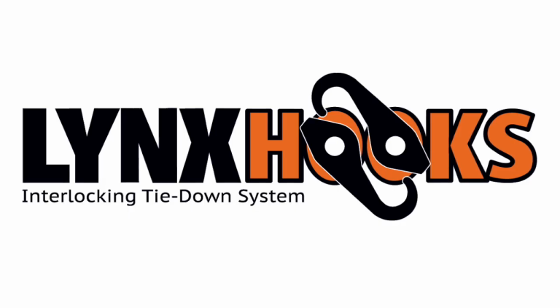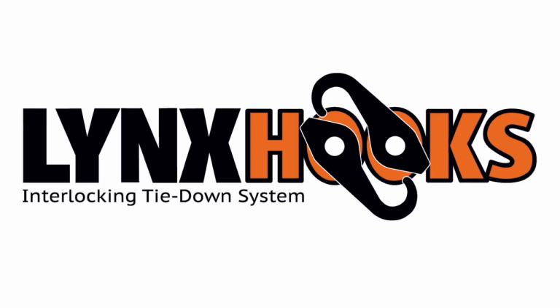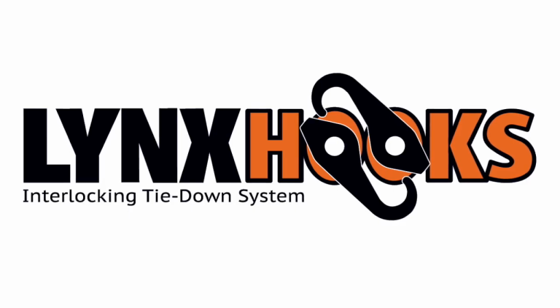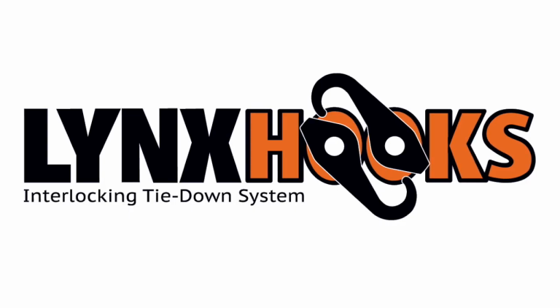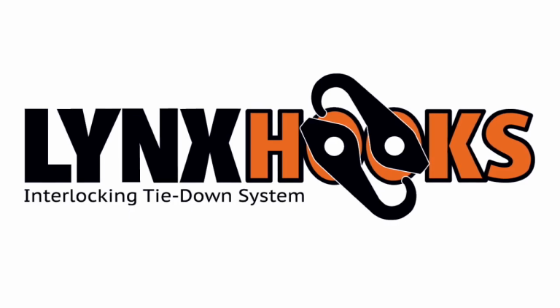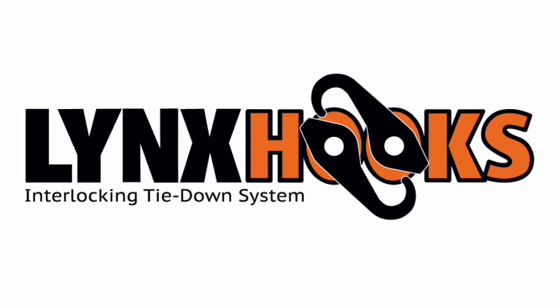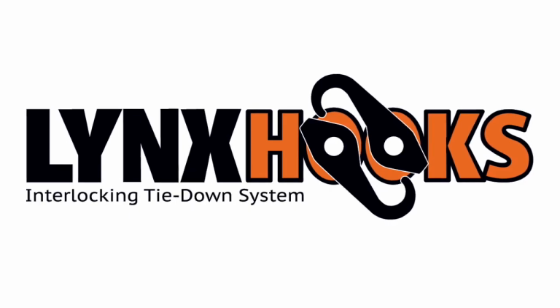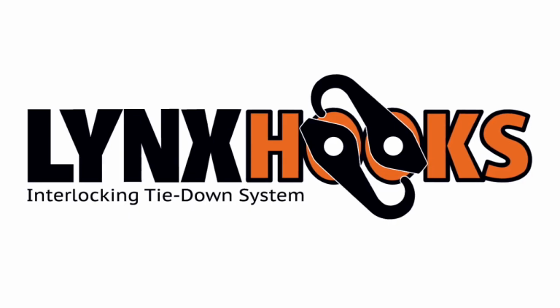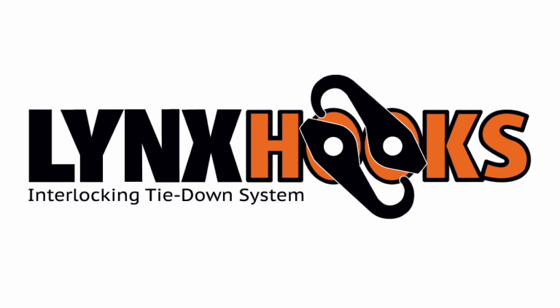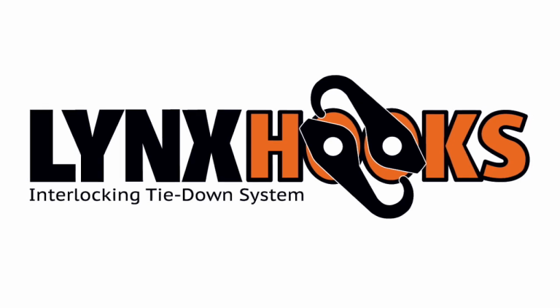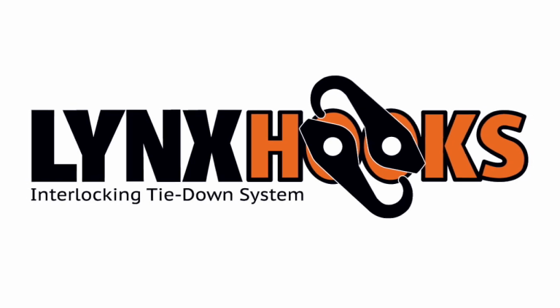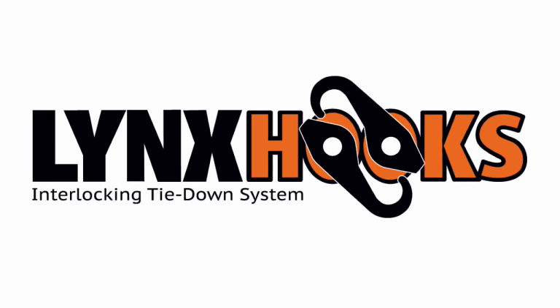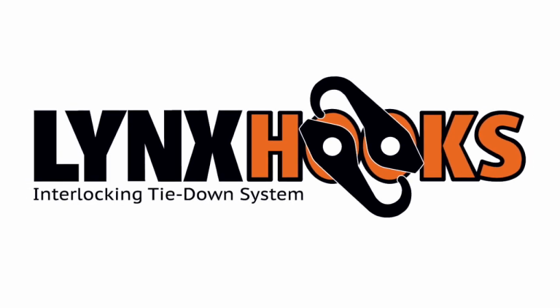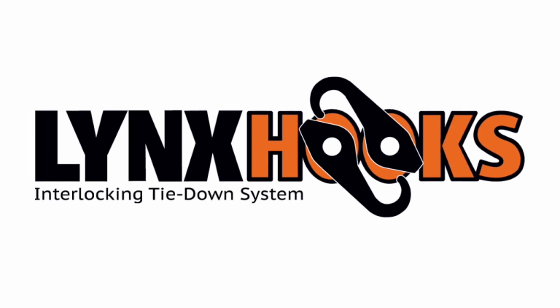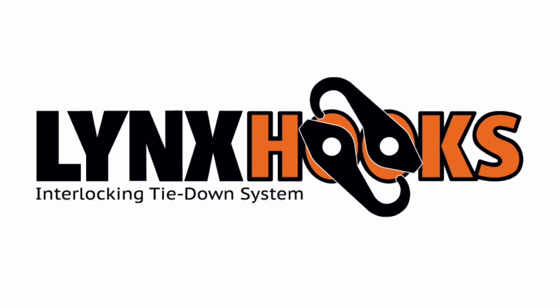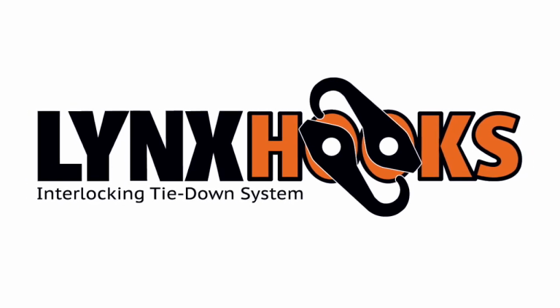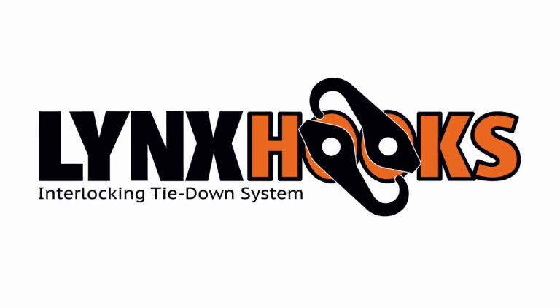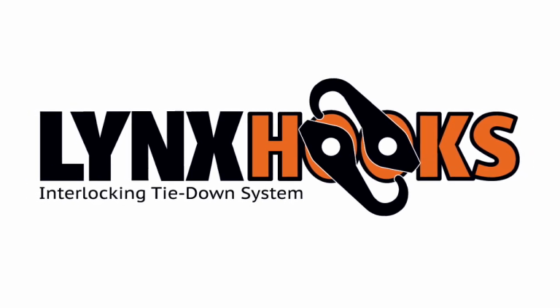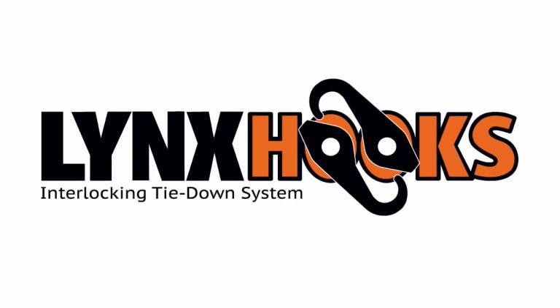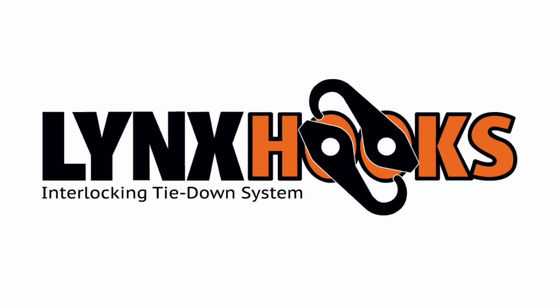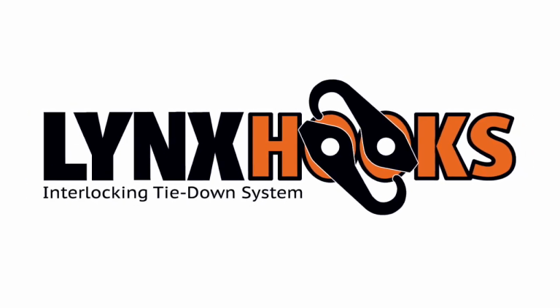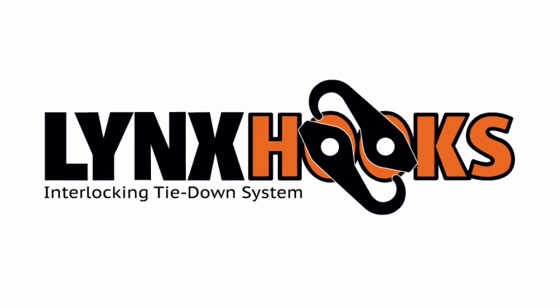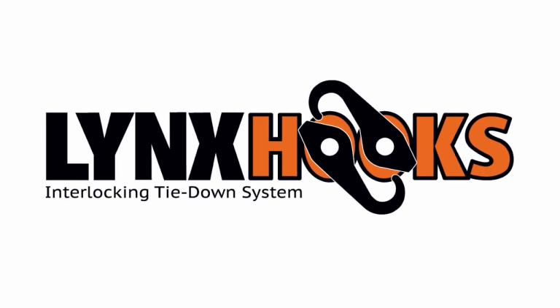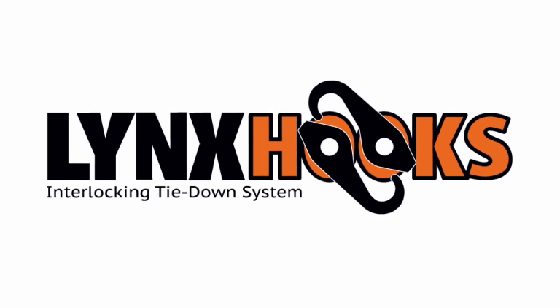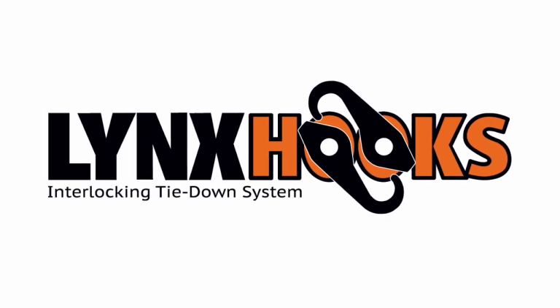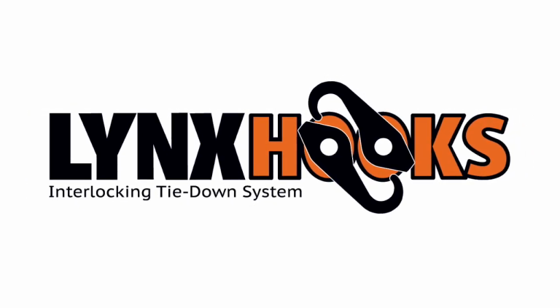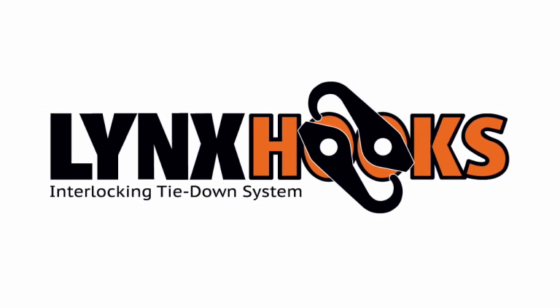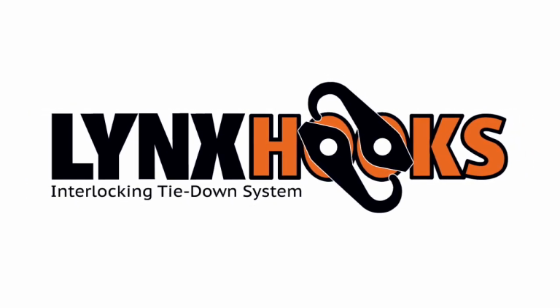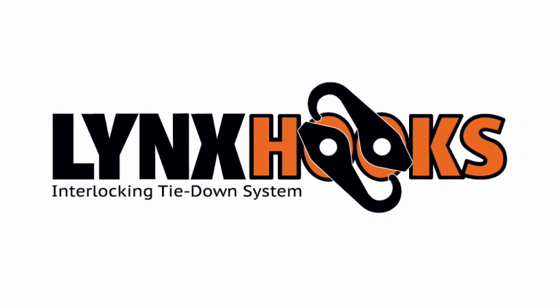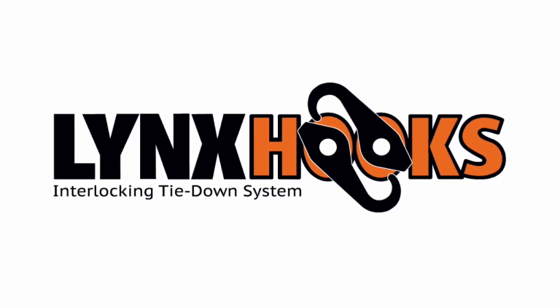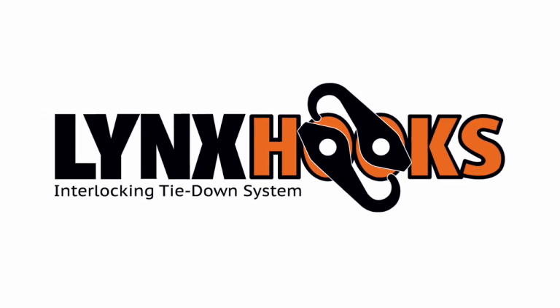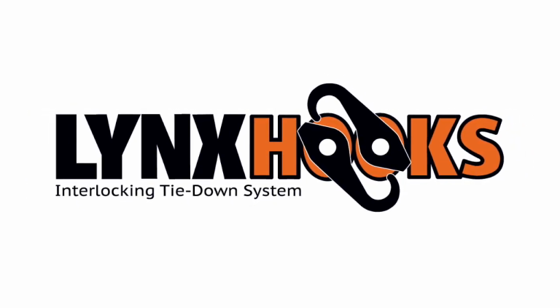It isn't all play with Lynx Hooks, but with Lynx Hooks you can get your work done faster so you can go play.